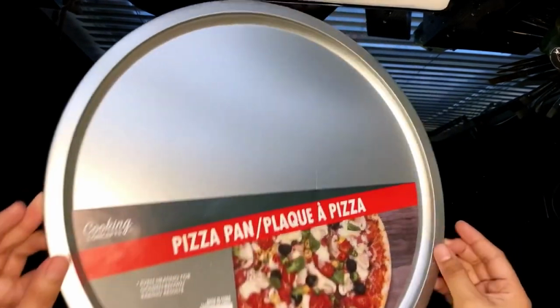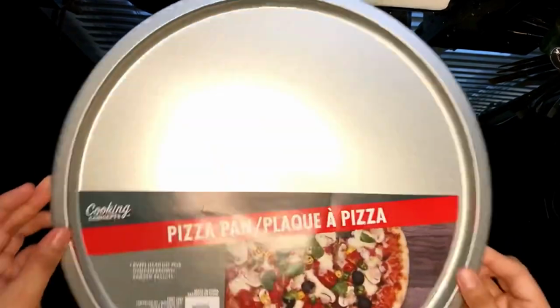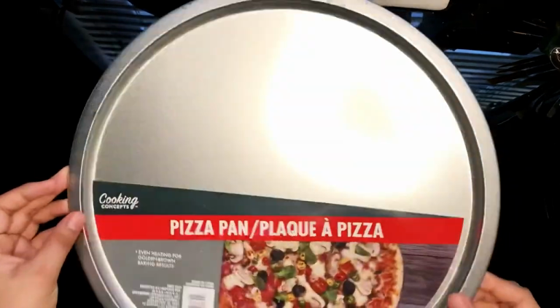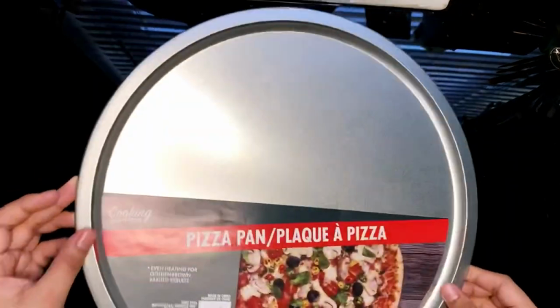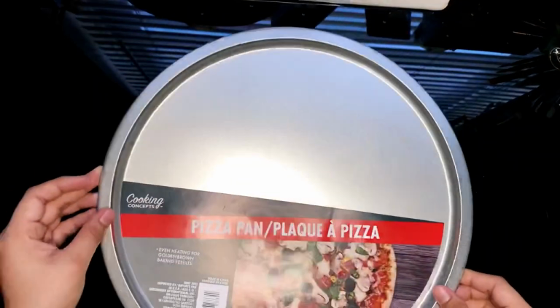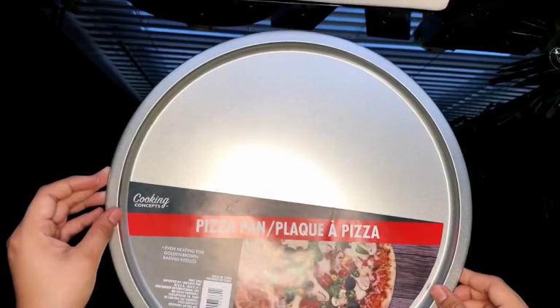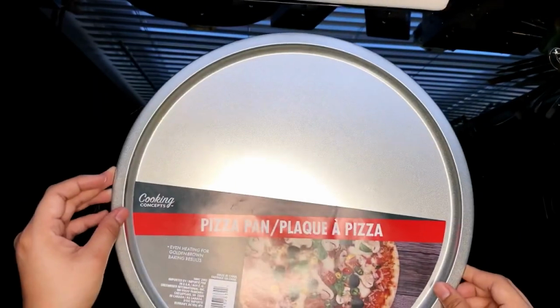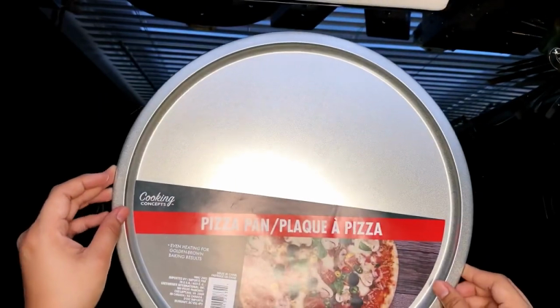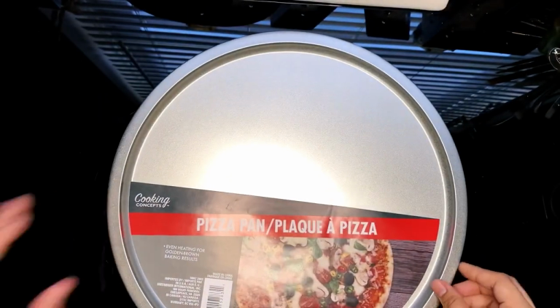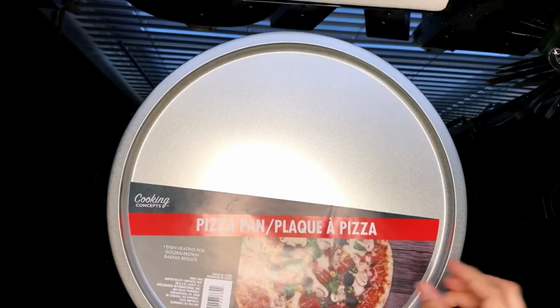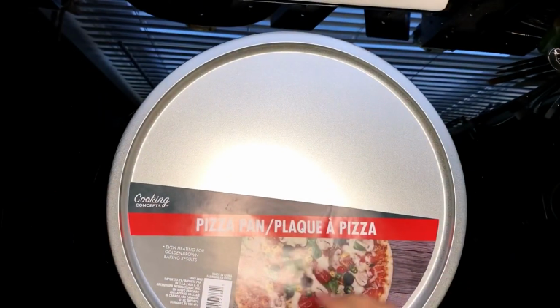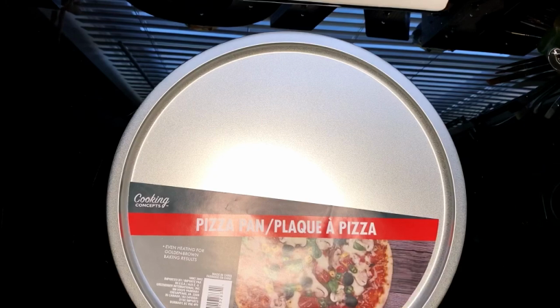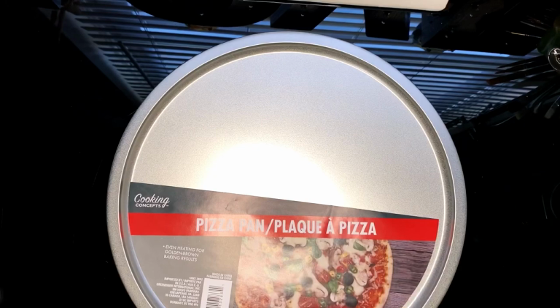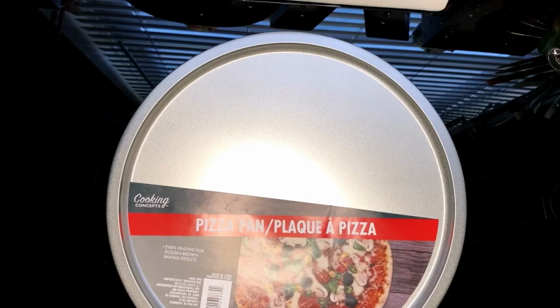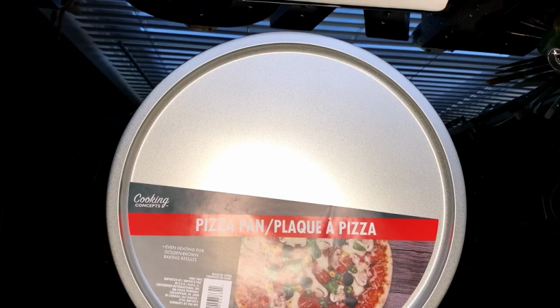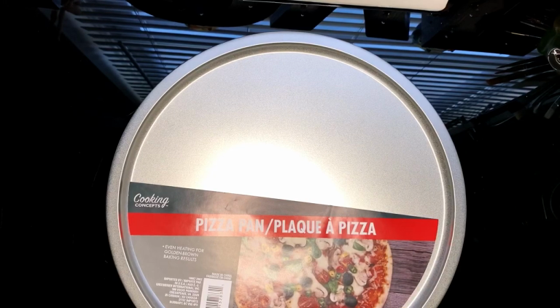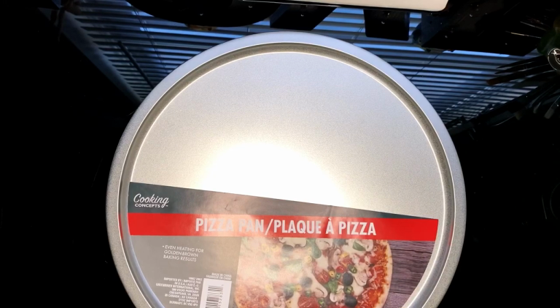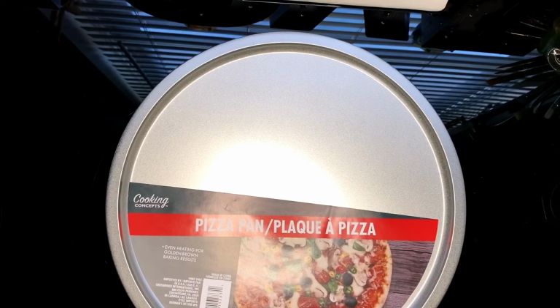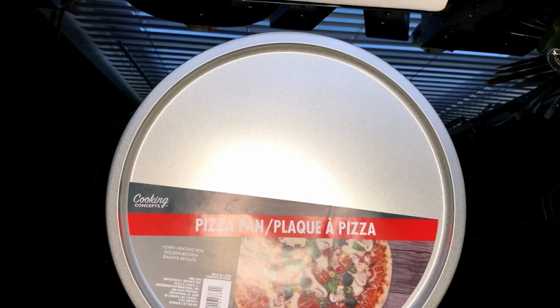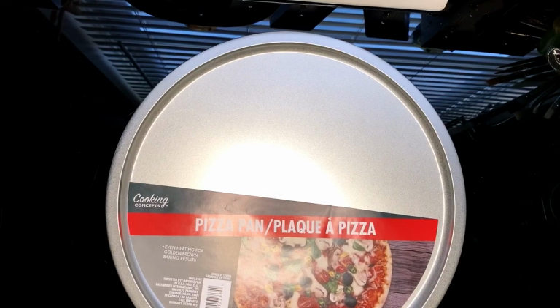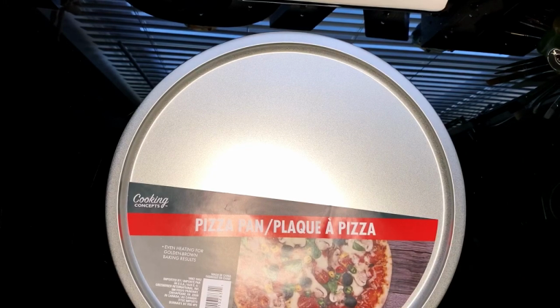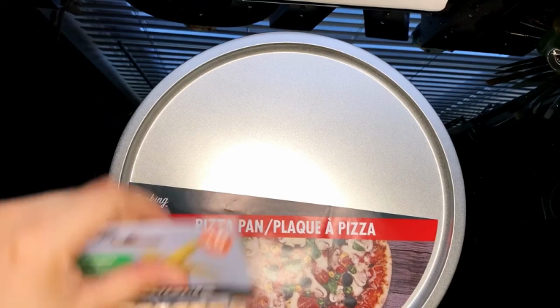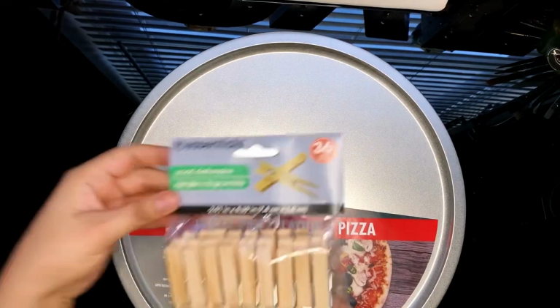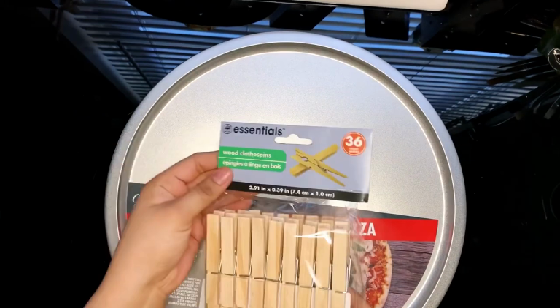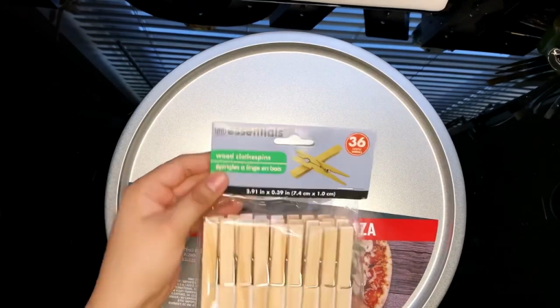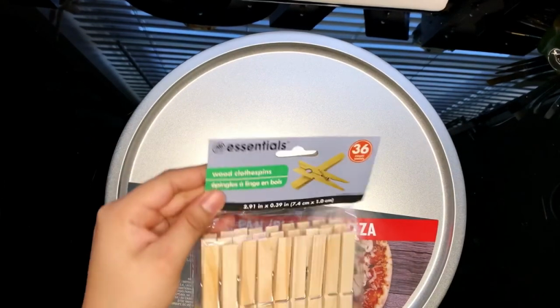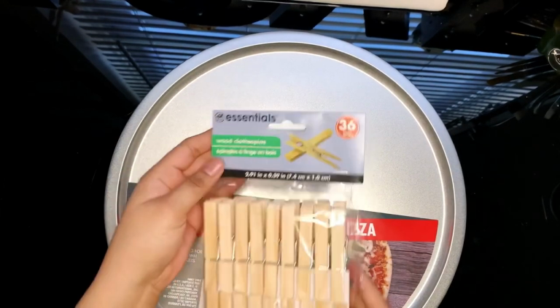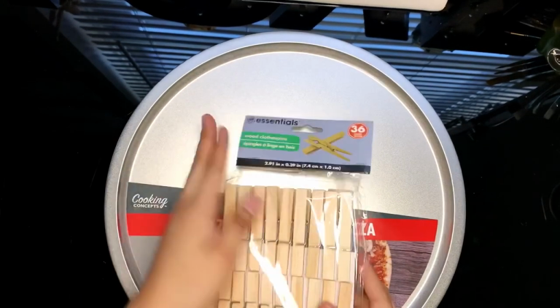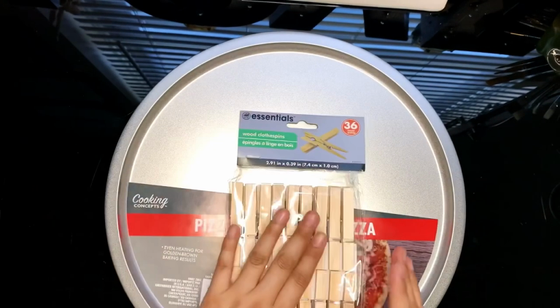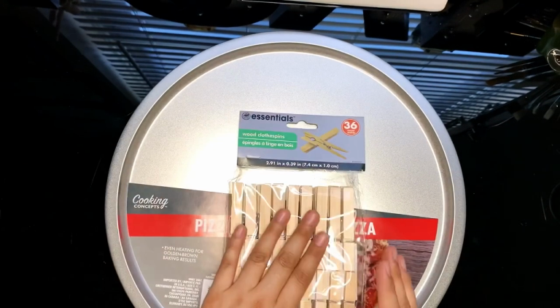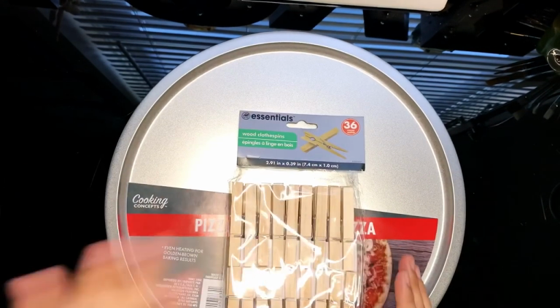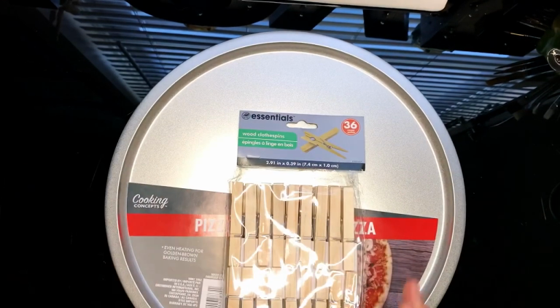You will need one pizza pan and two packets of clothespins of 36. I bought mine at Dollar Tree.